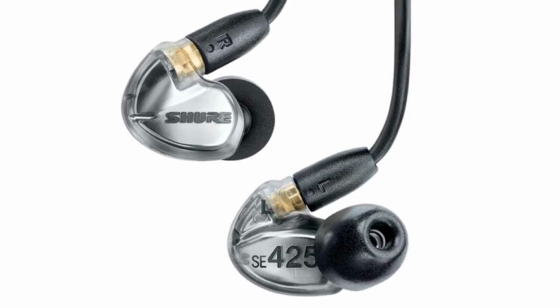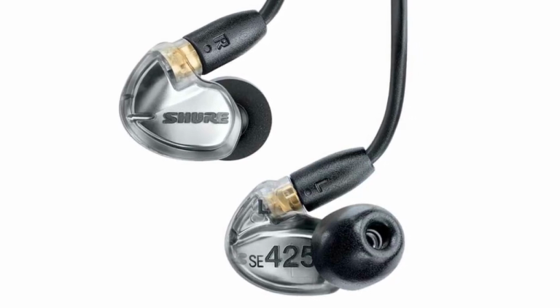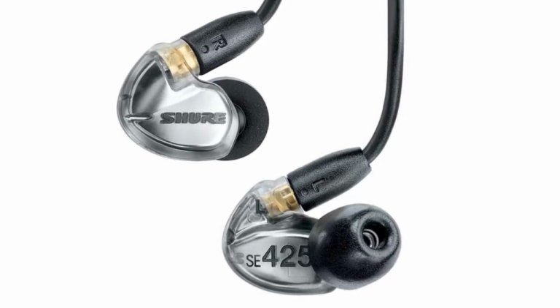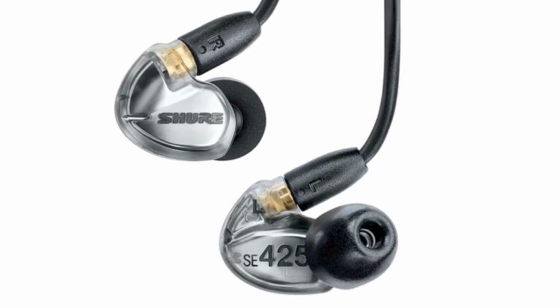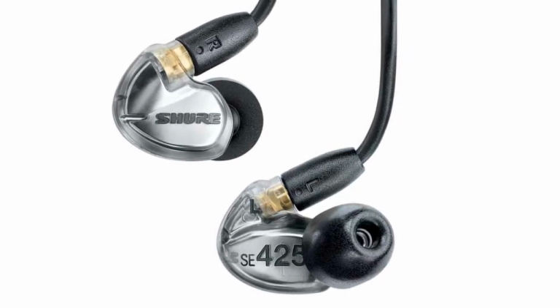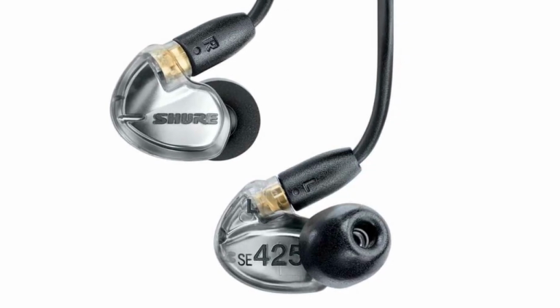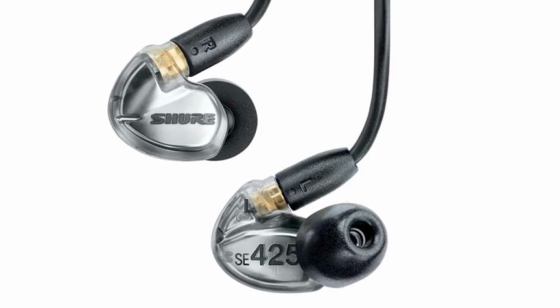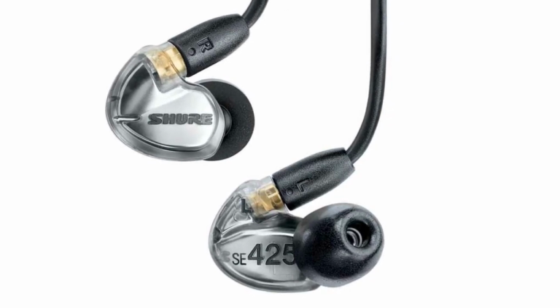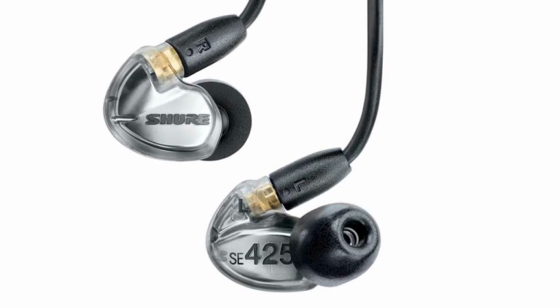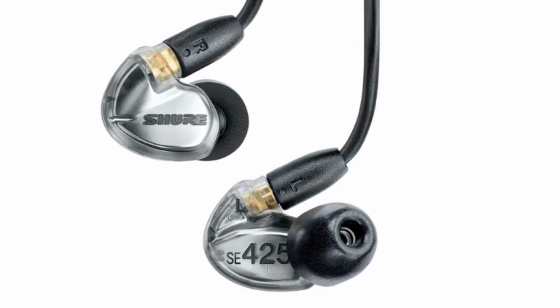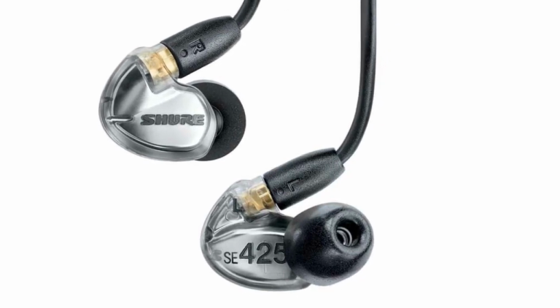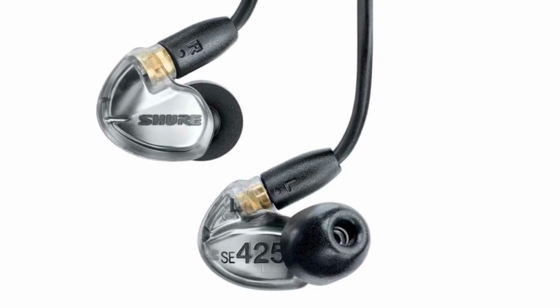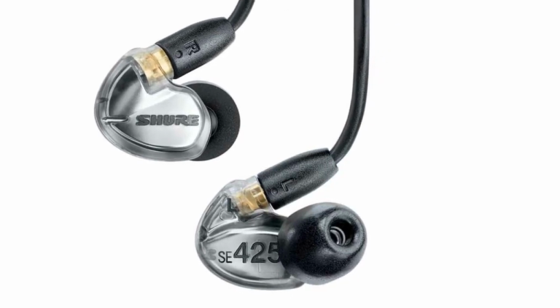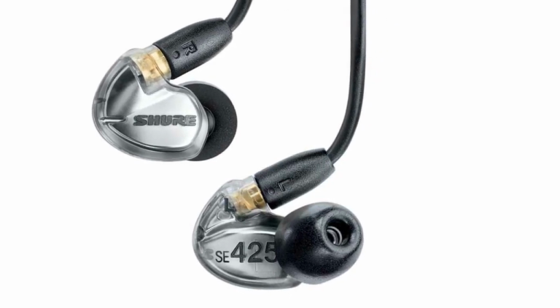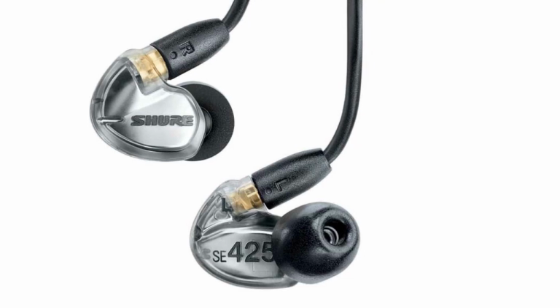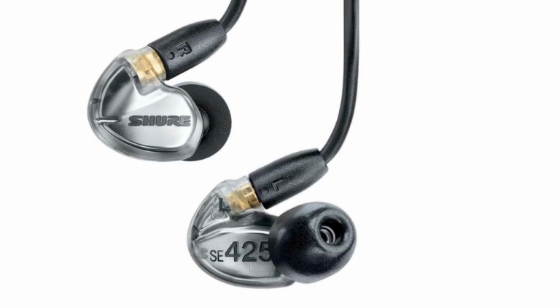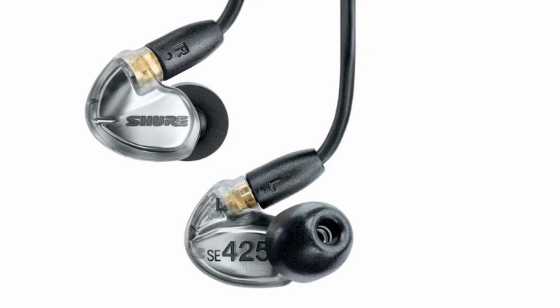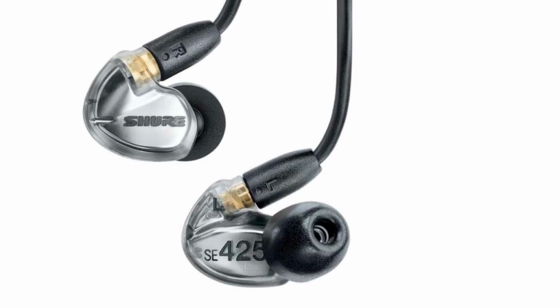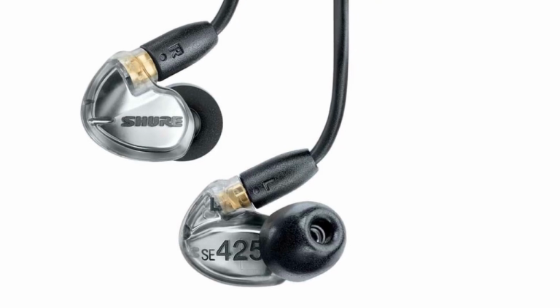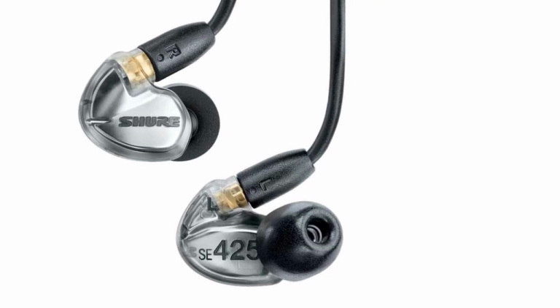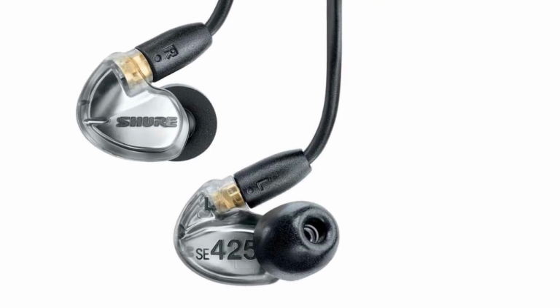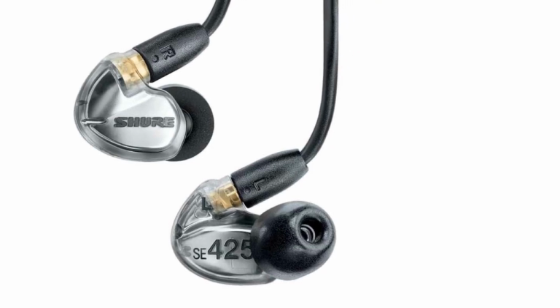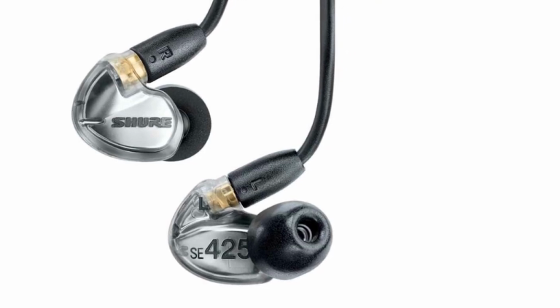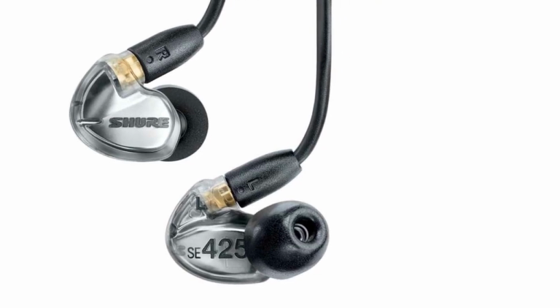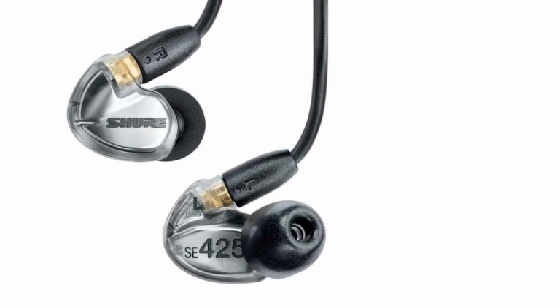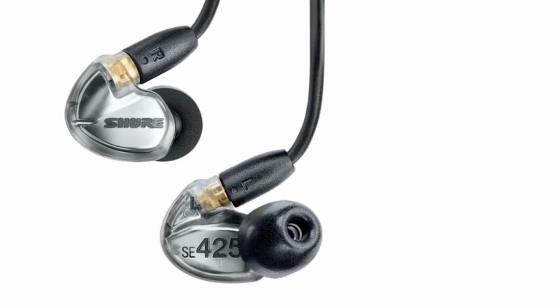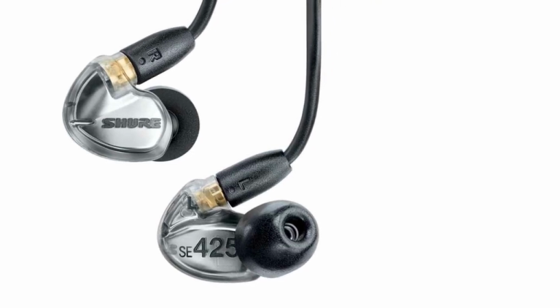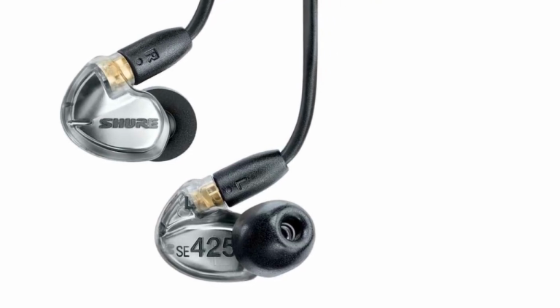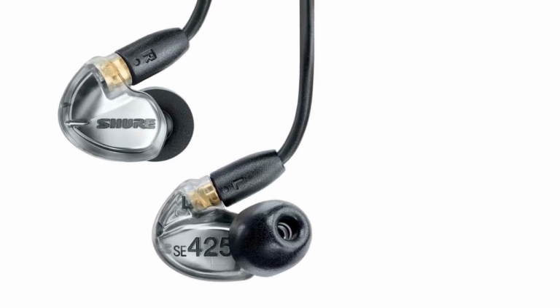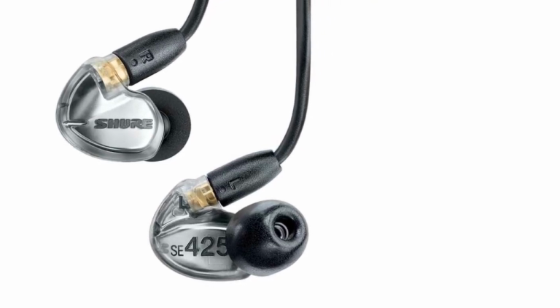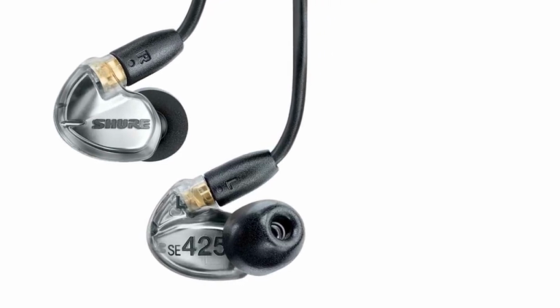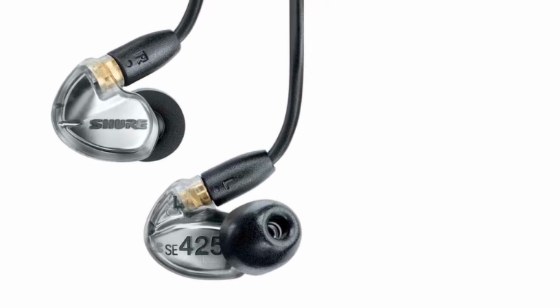It has a good, solid, tight low end — not an accentuated low end. So if you're looking for clean and clear, the SE425 is a great earset.